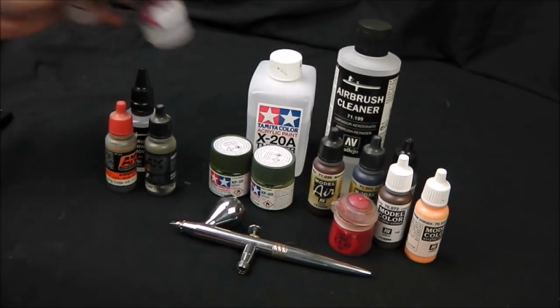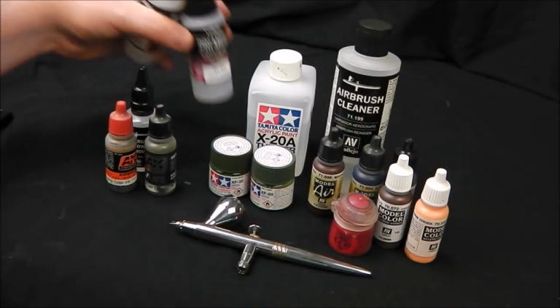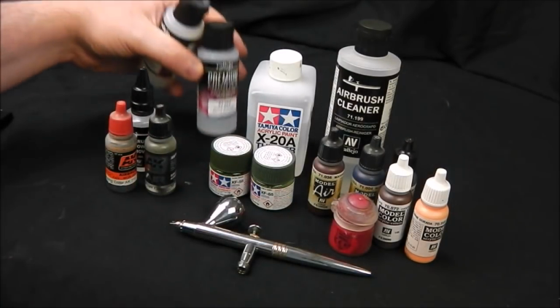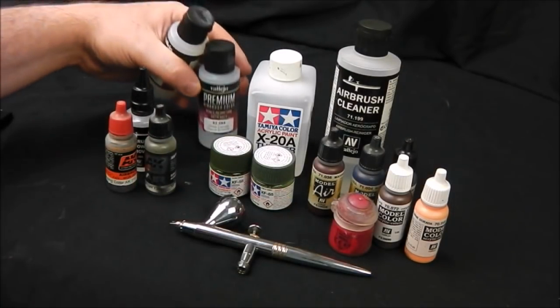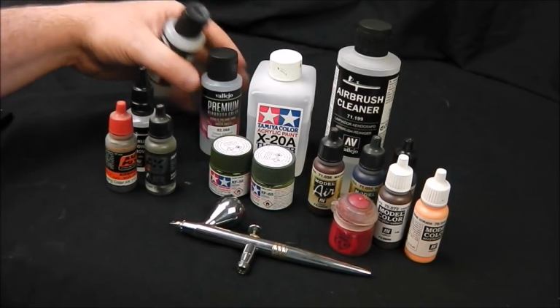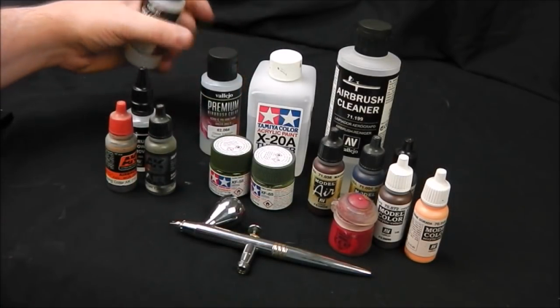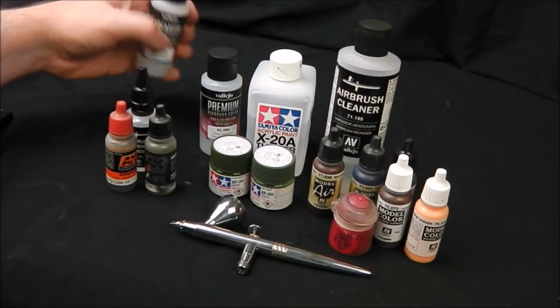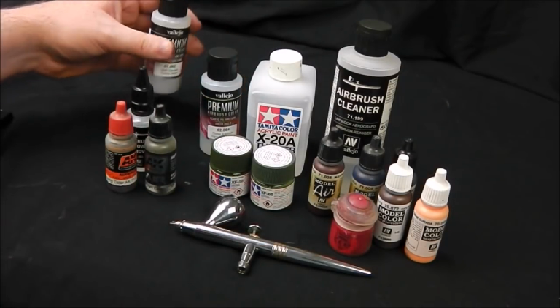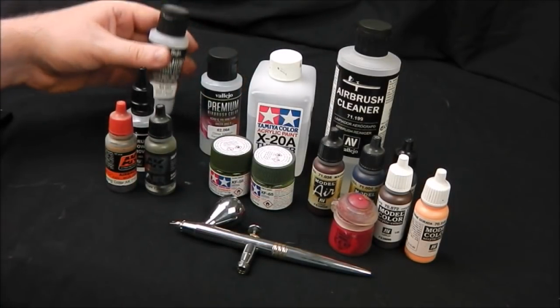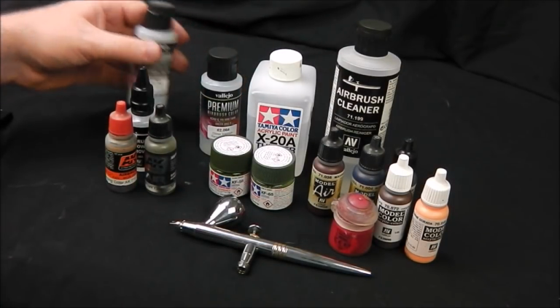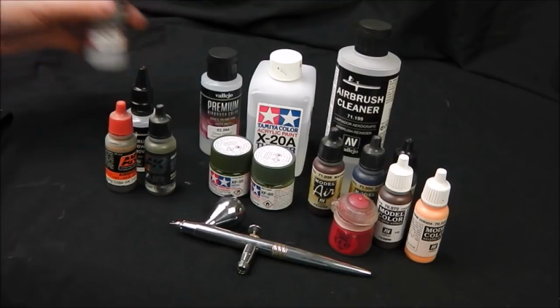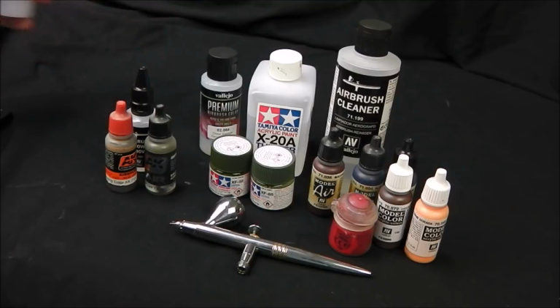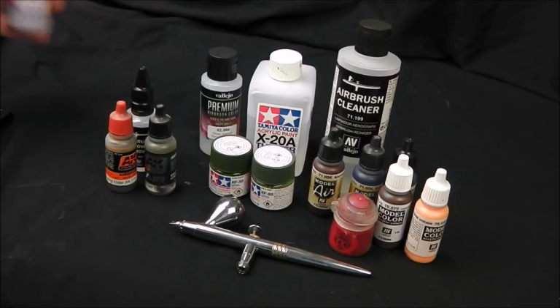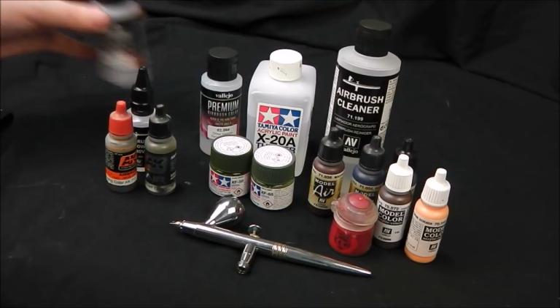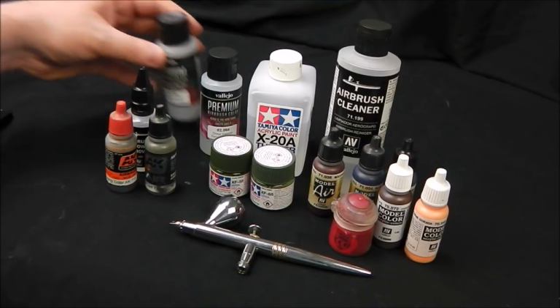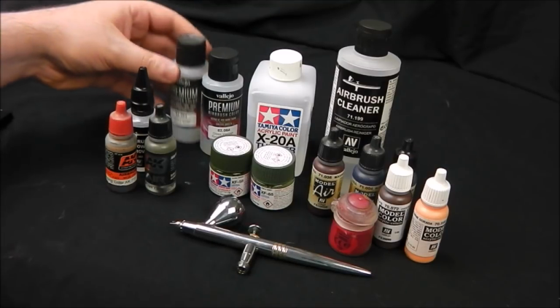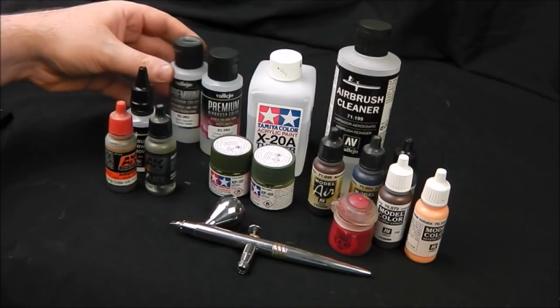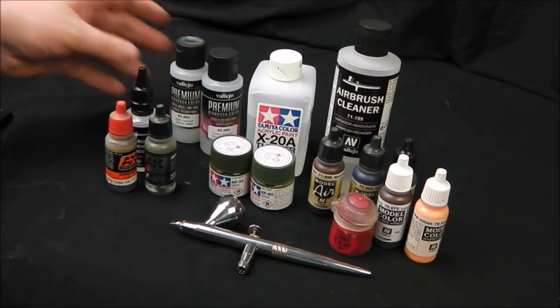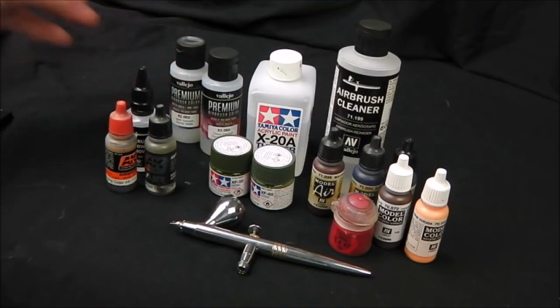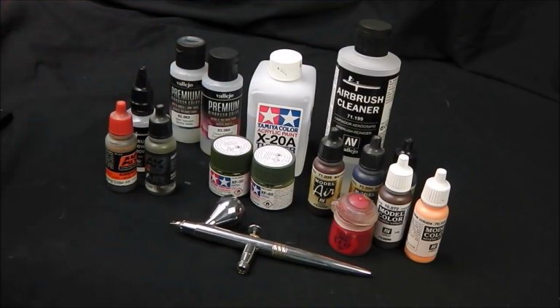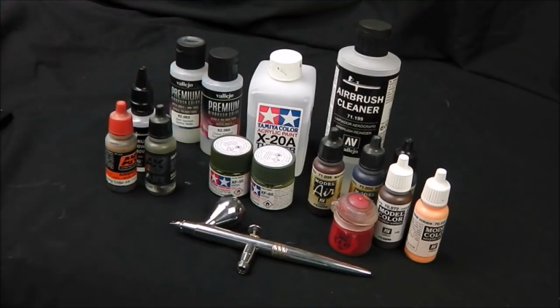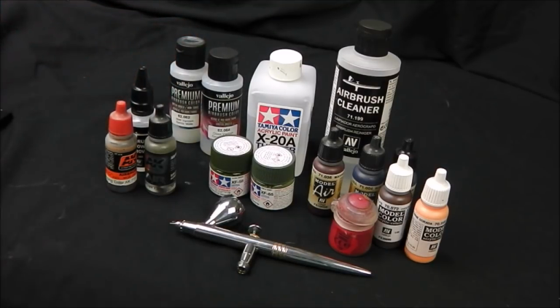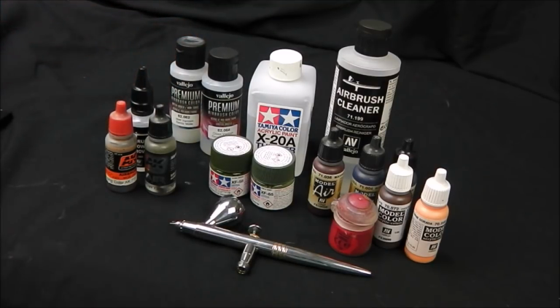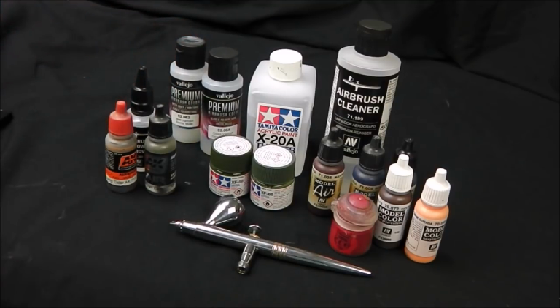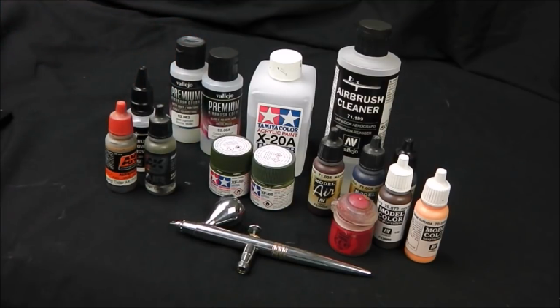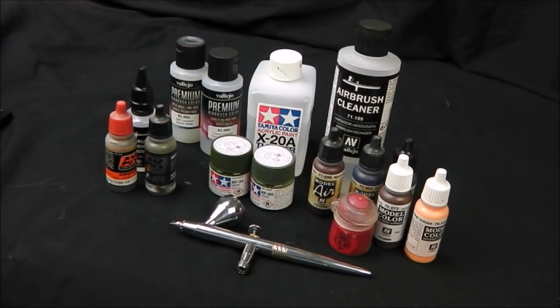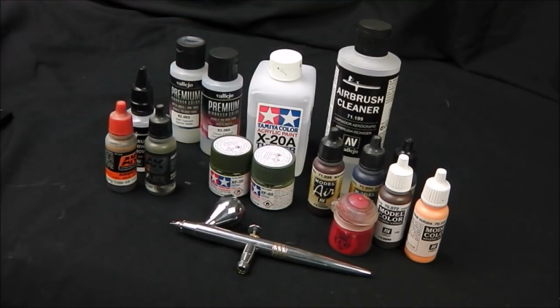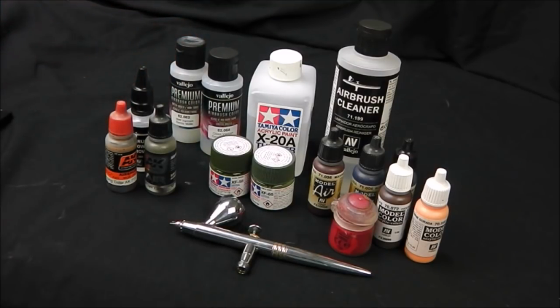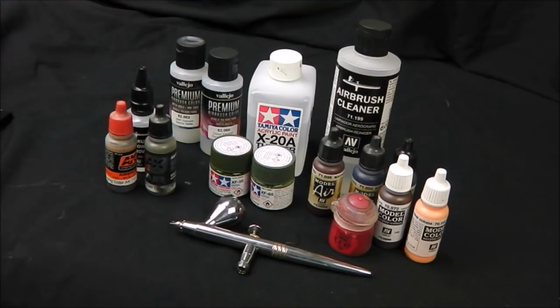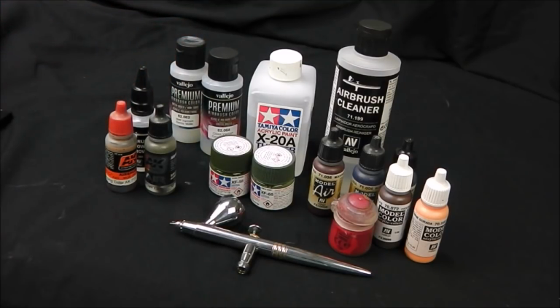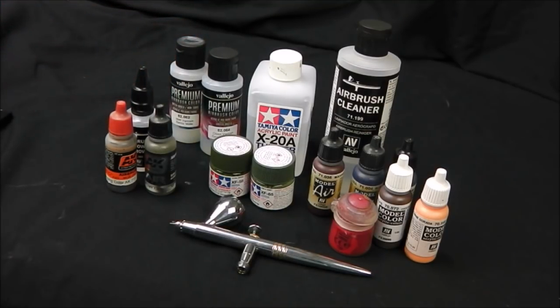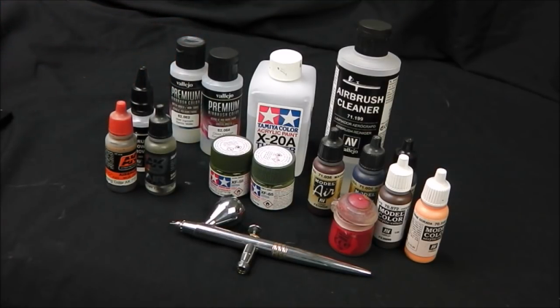So these are the basic things I use in my airbrush setup, guys. I know it's not a proper in-depth video, but I hope it might be useful to you.